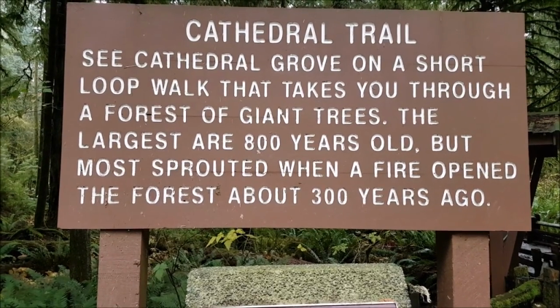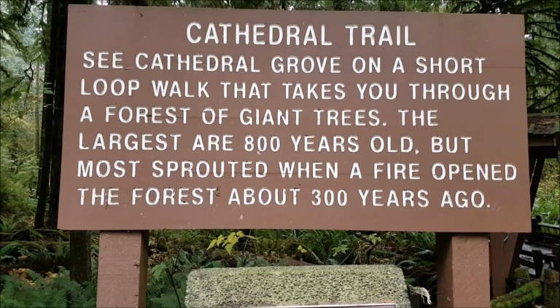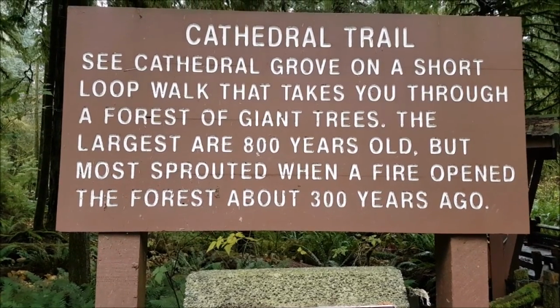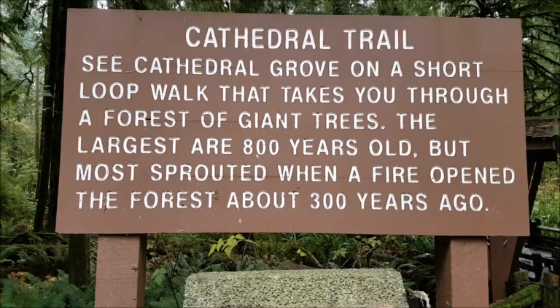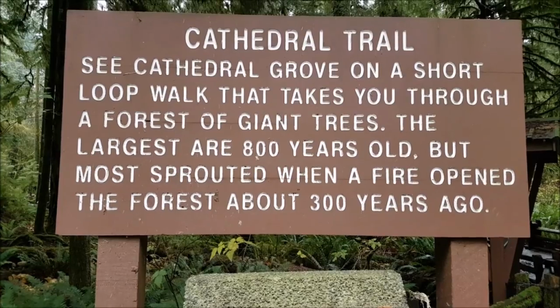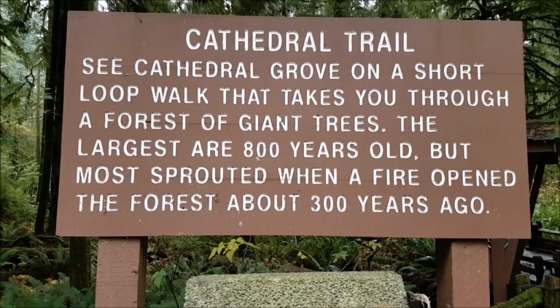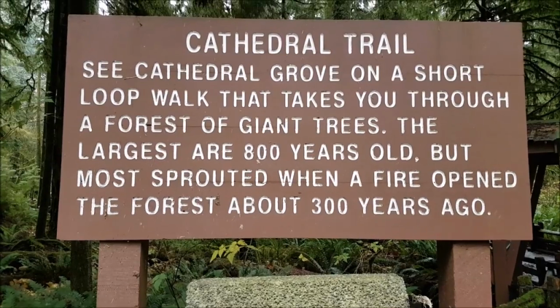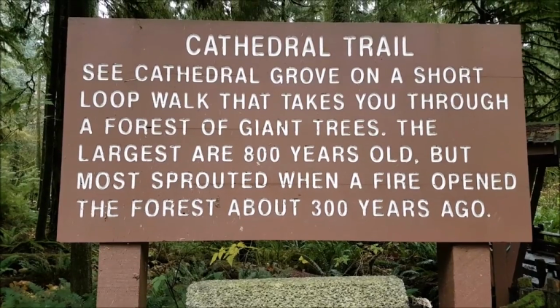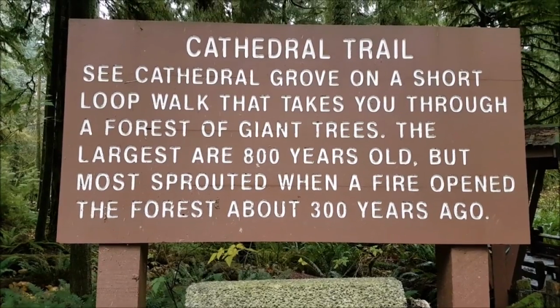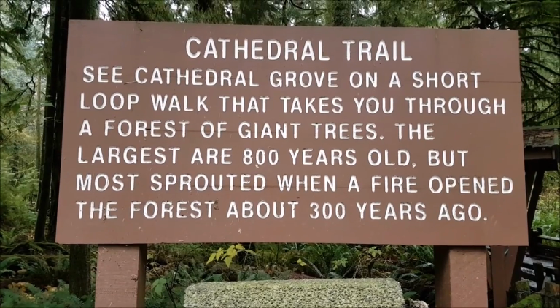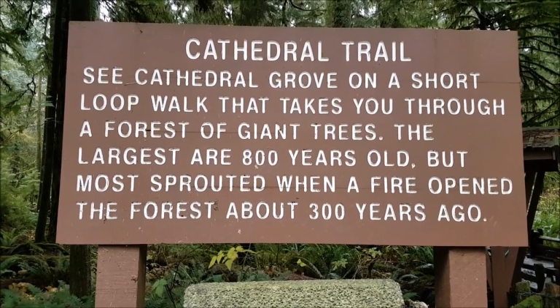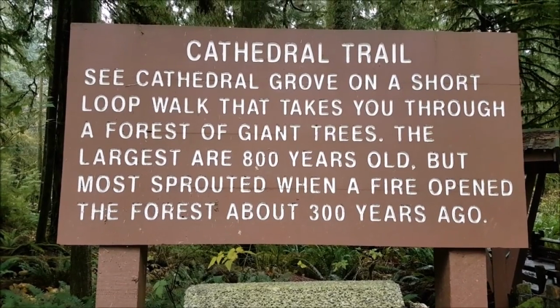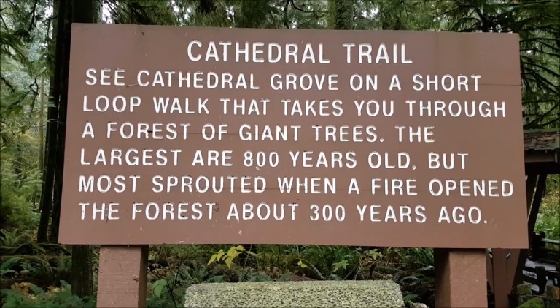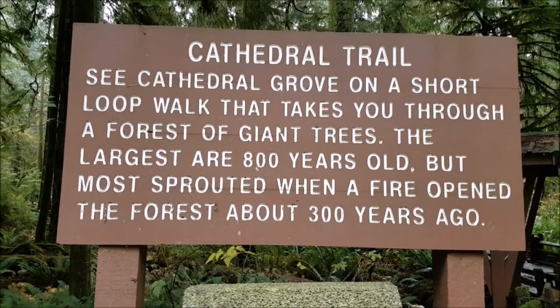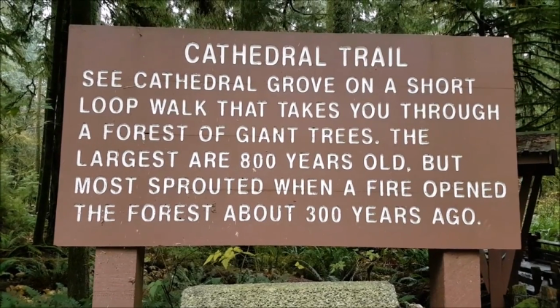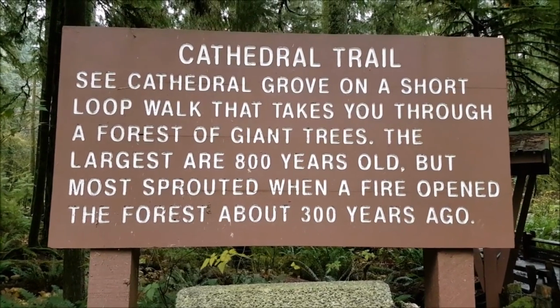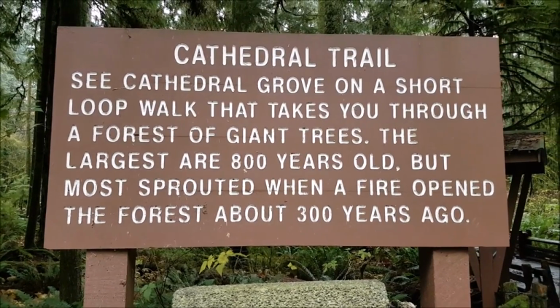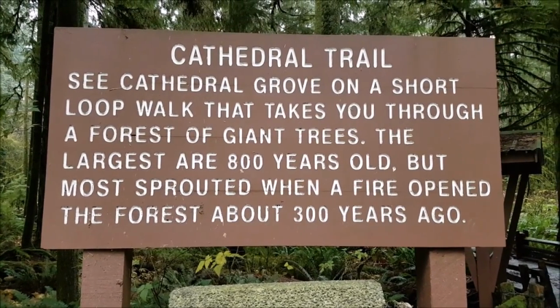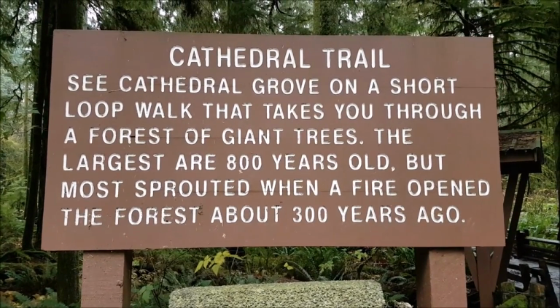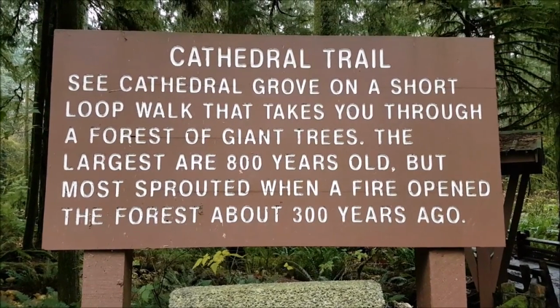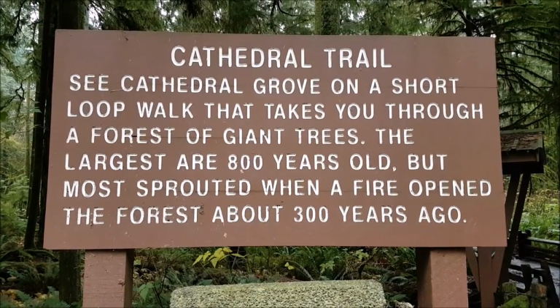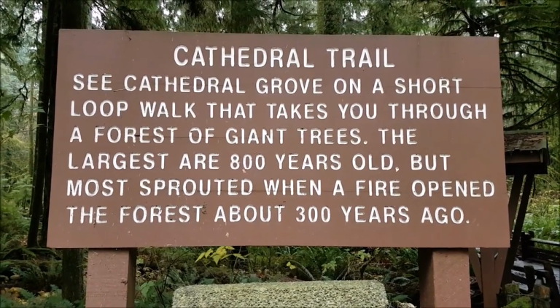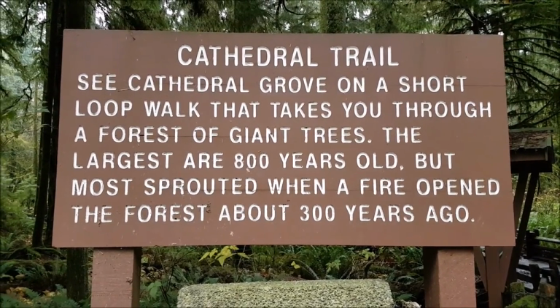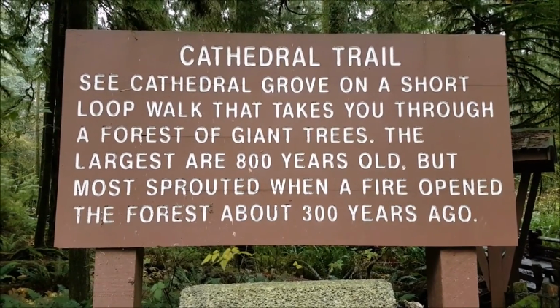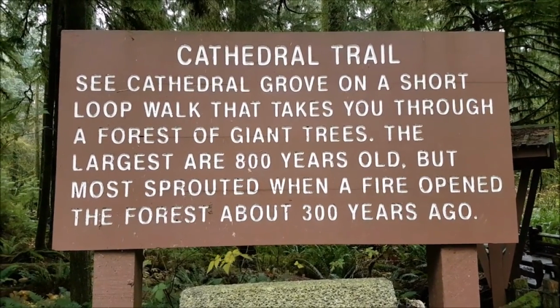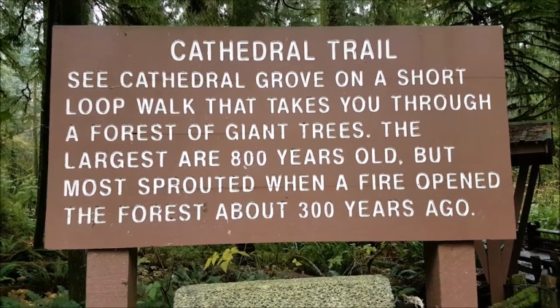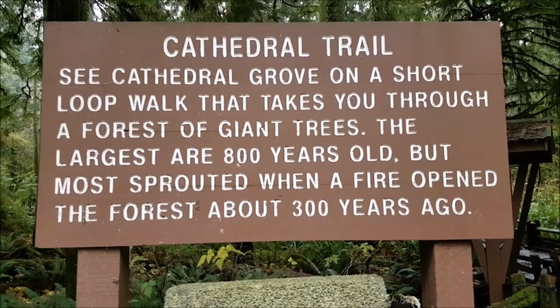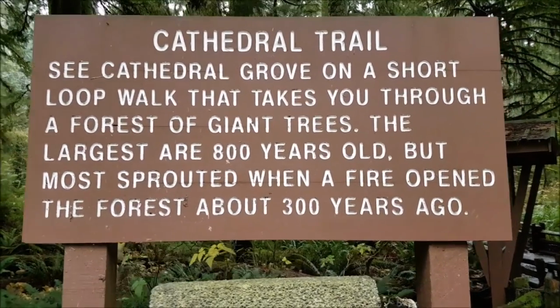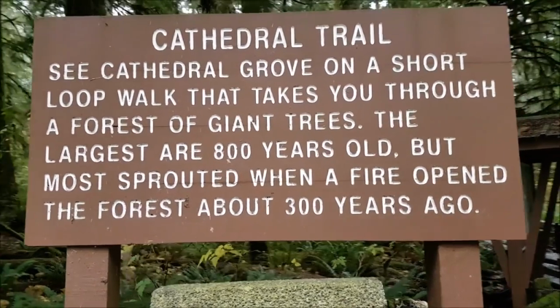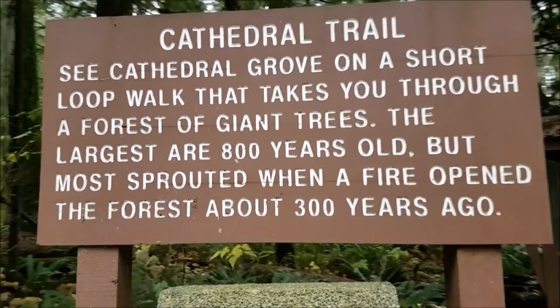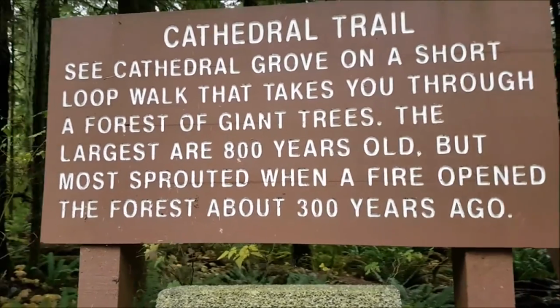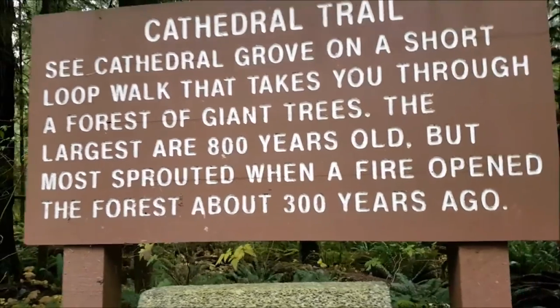The largest trees are about 800 years old, but most here are 300 years old because of a fire.